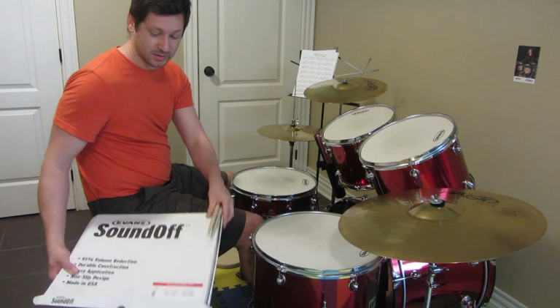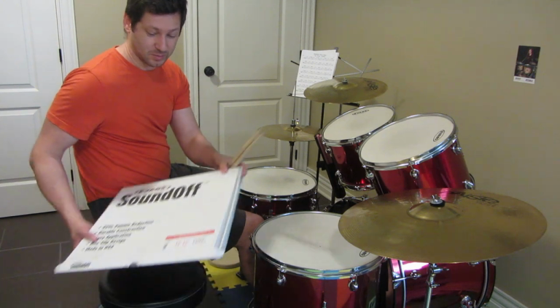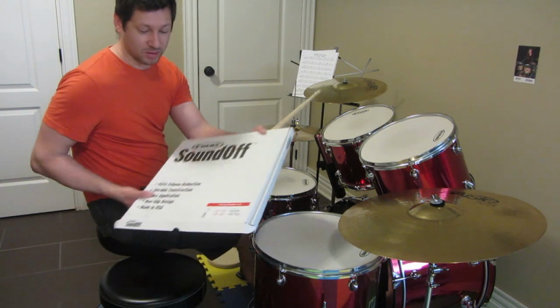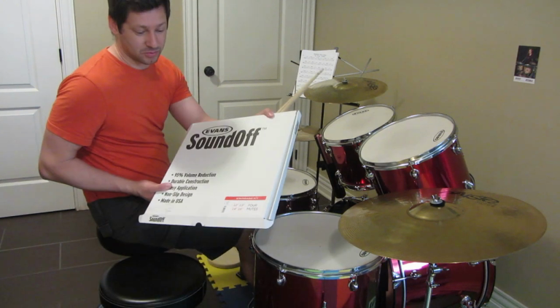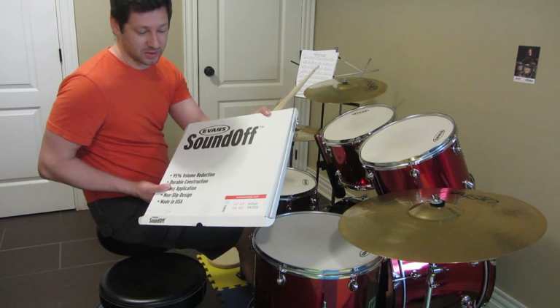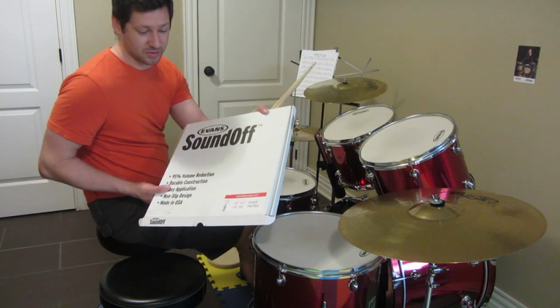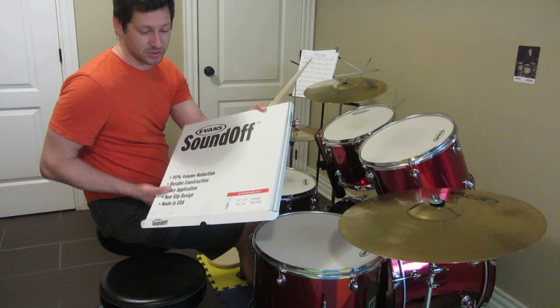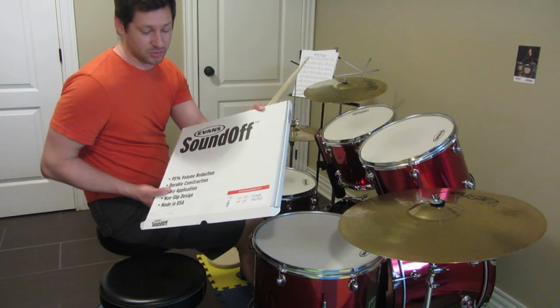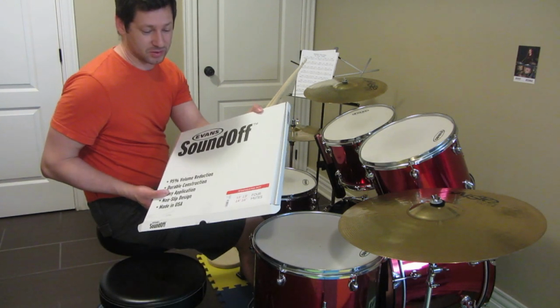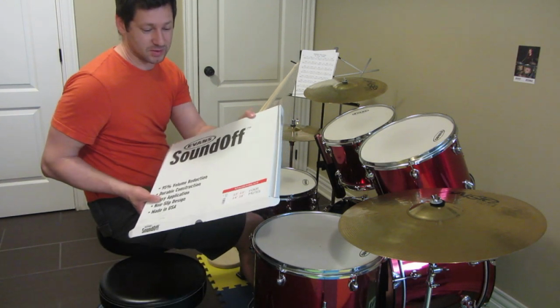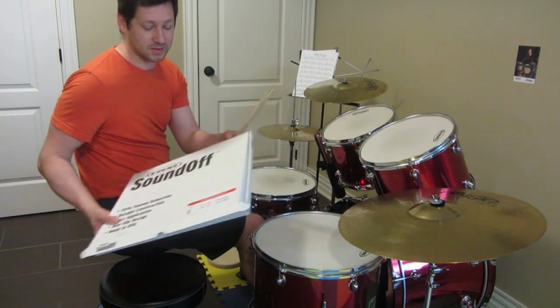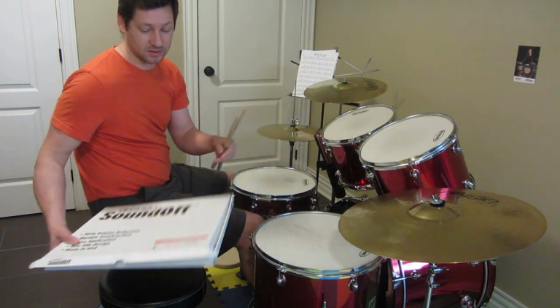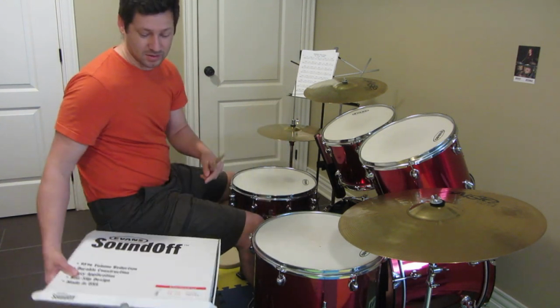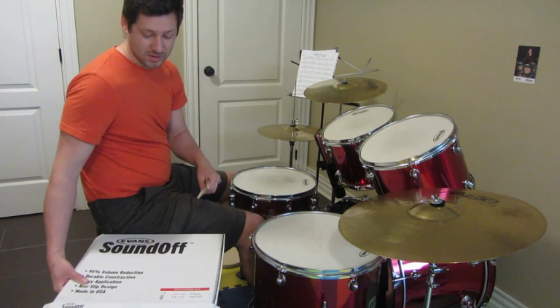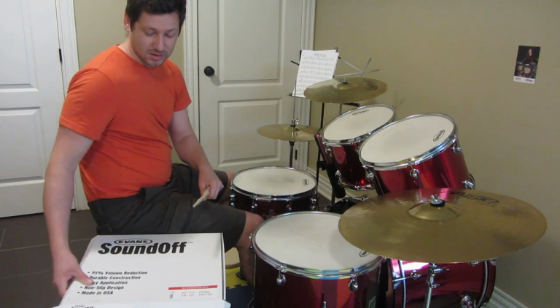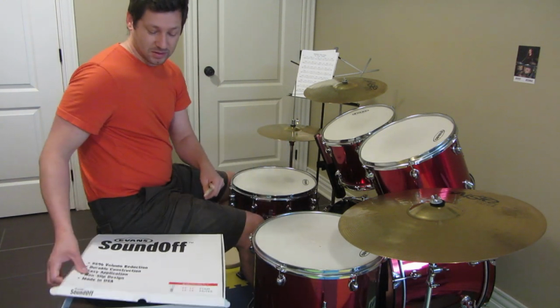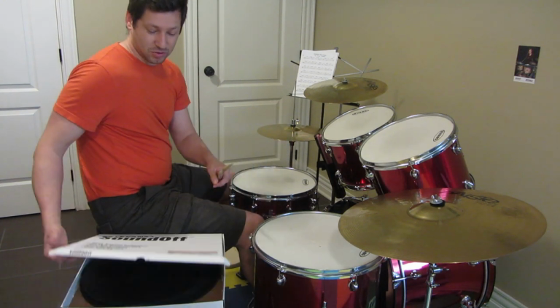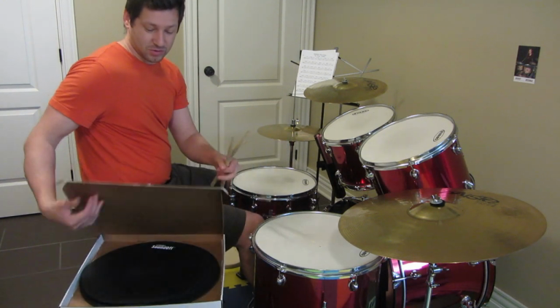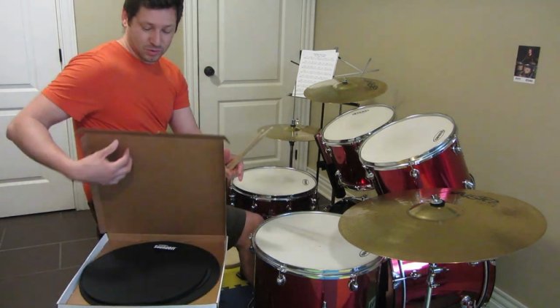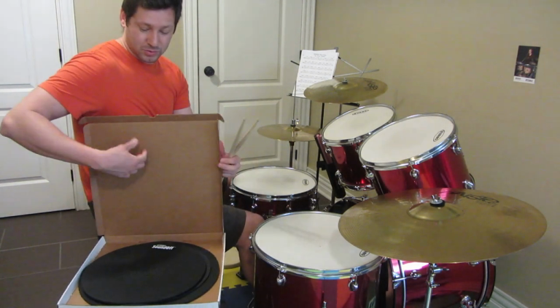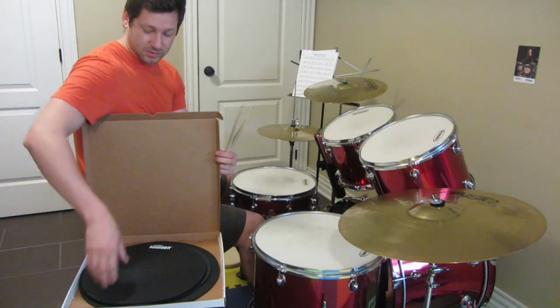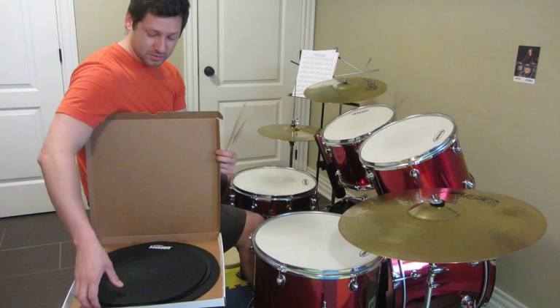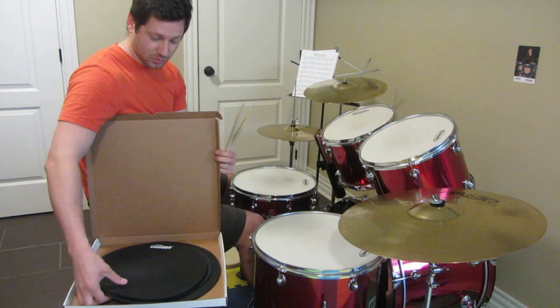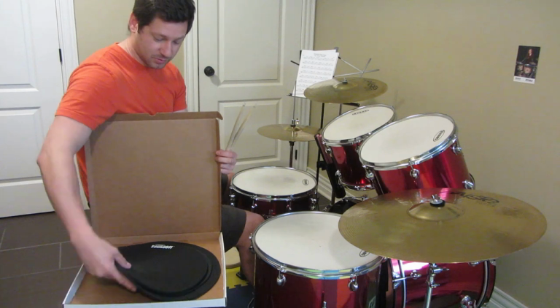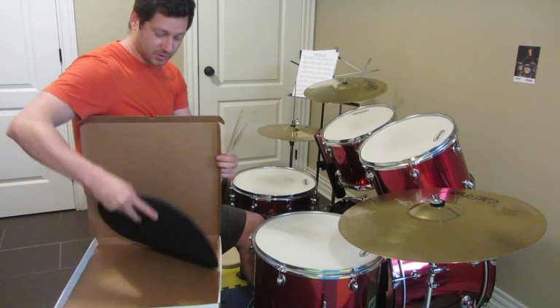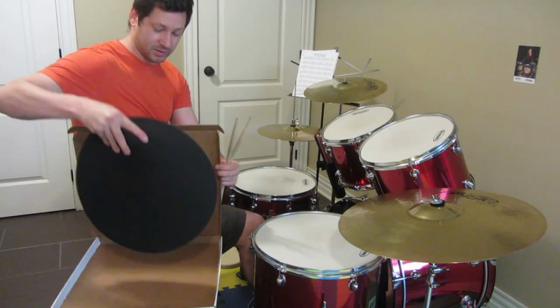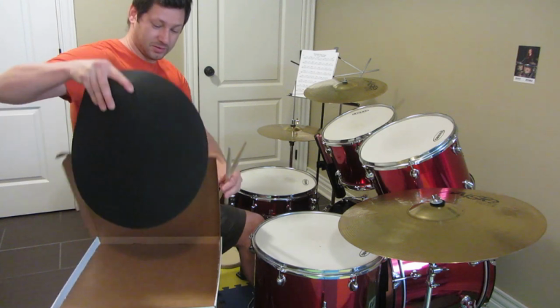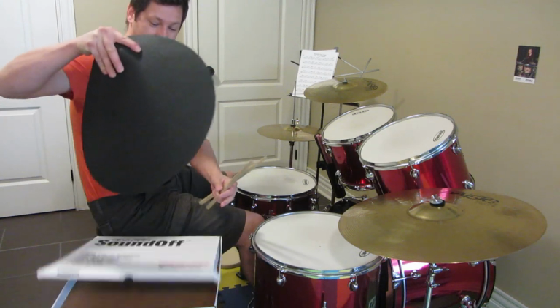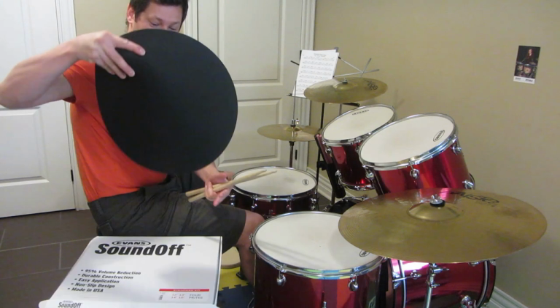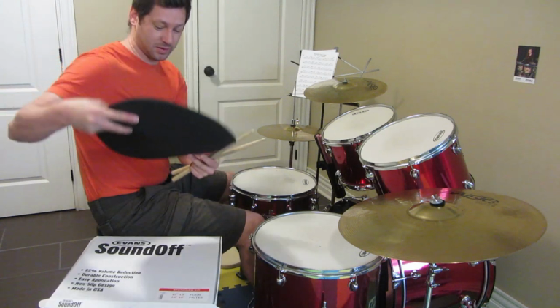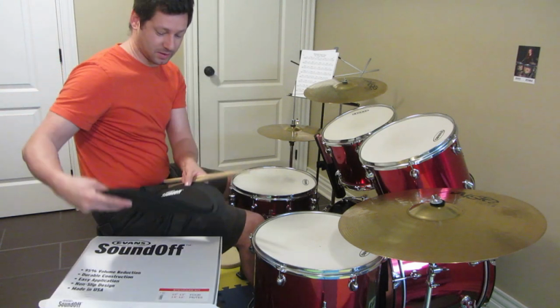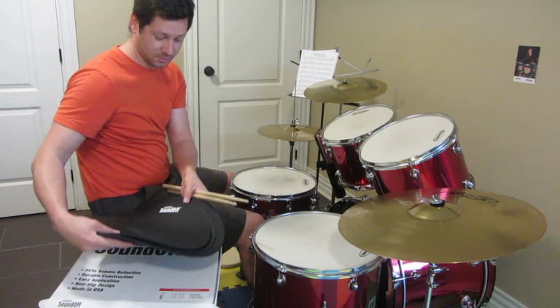It's a pack of 12, 13, 14, 16 inch mutes, so here they come.